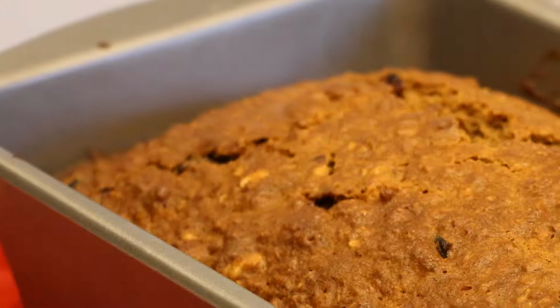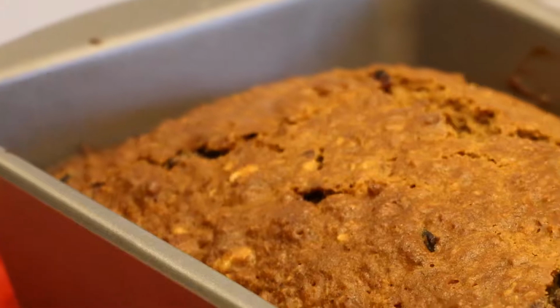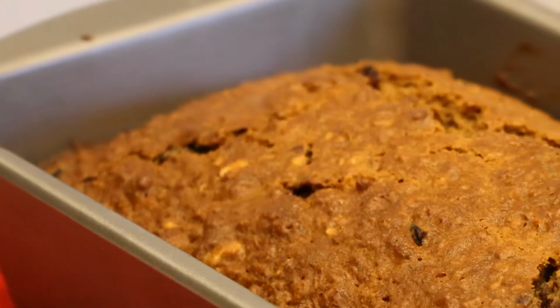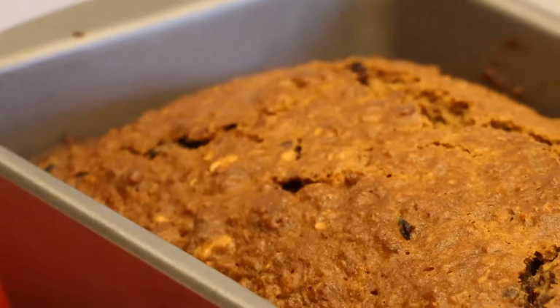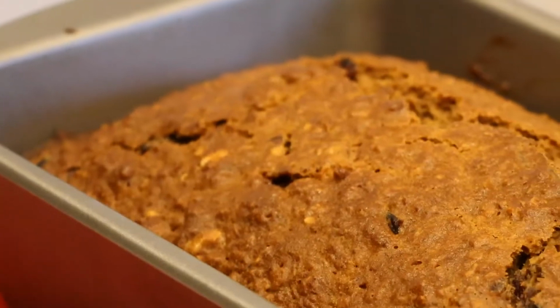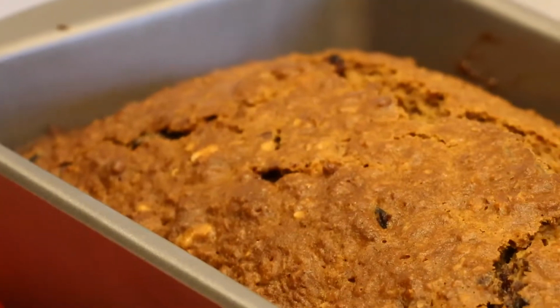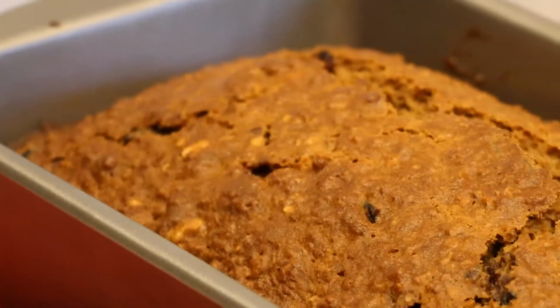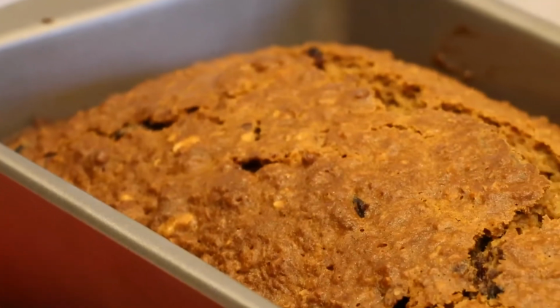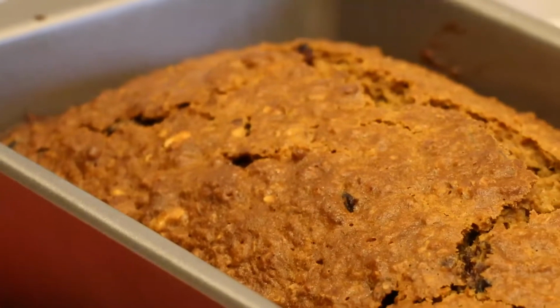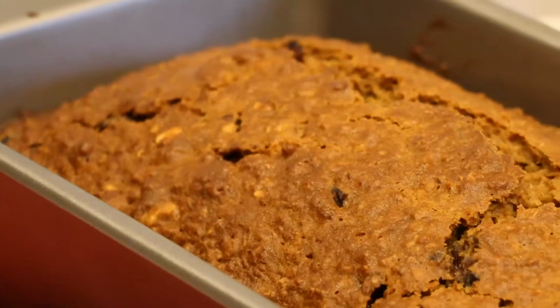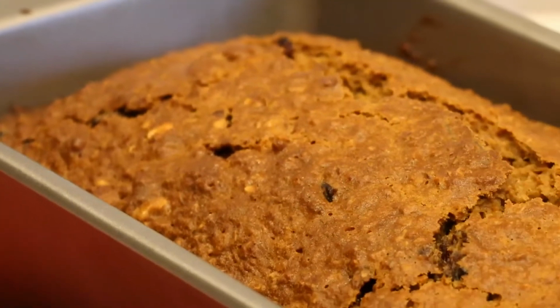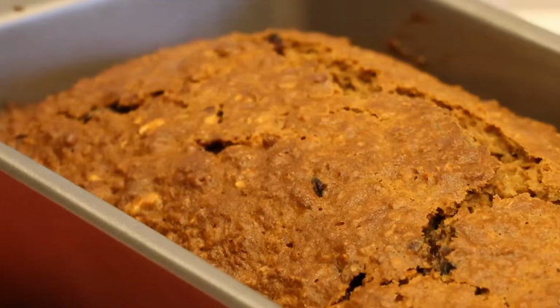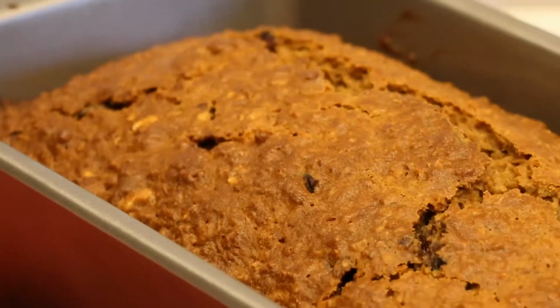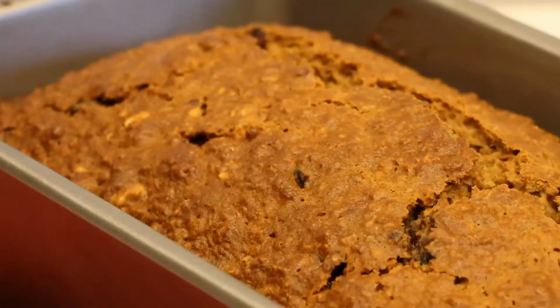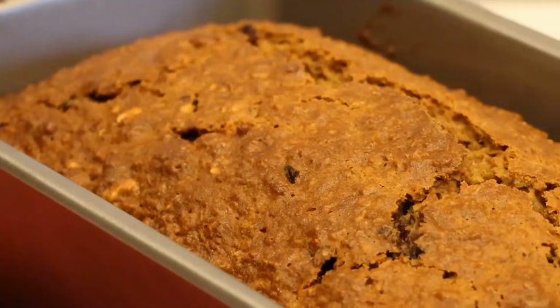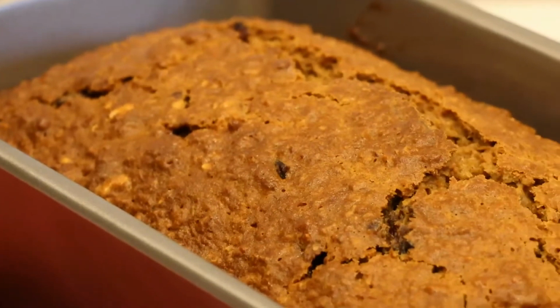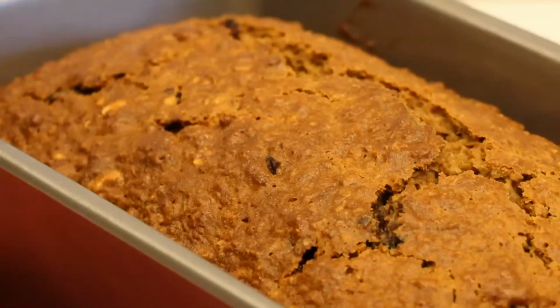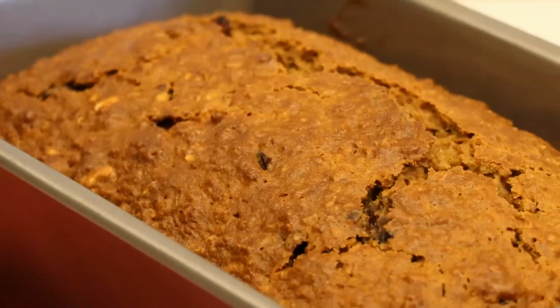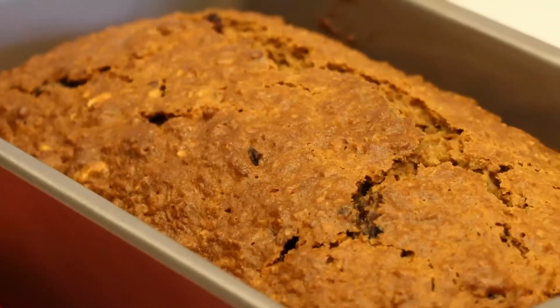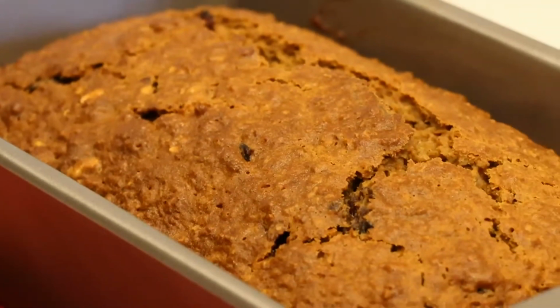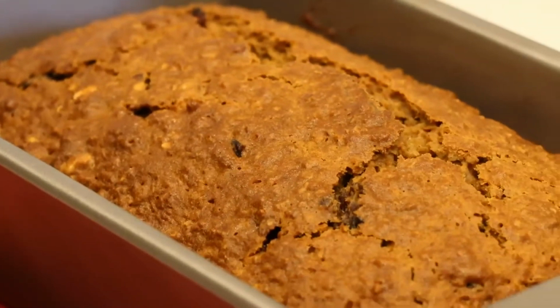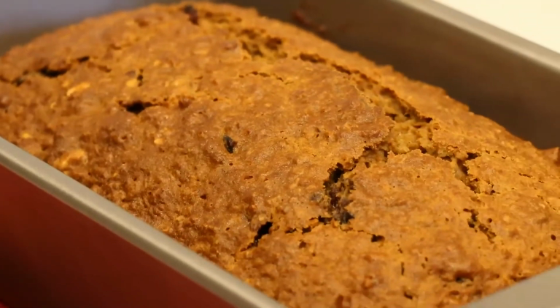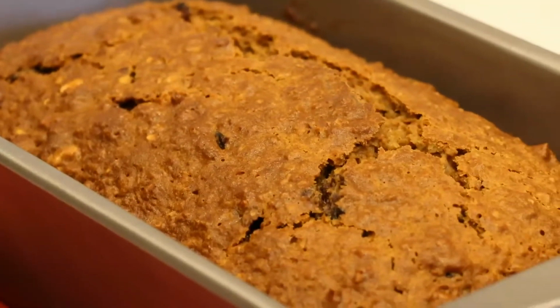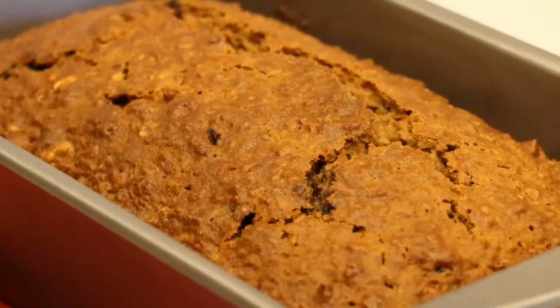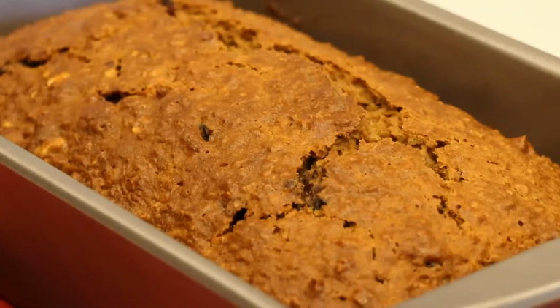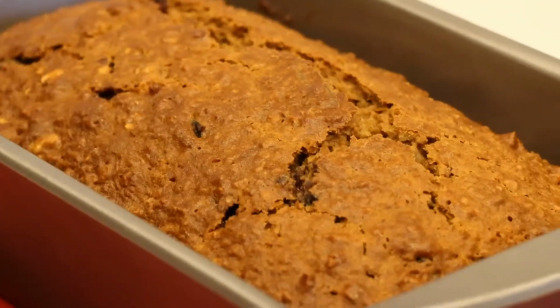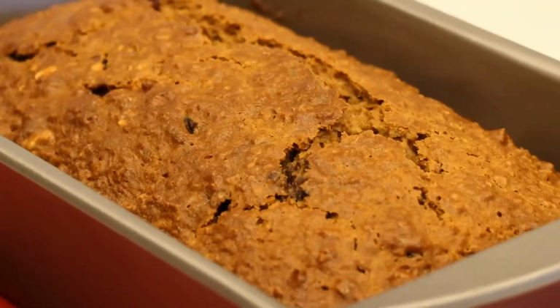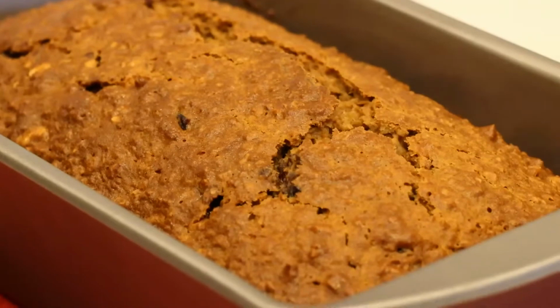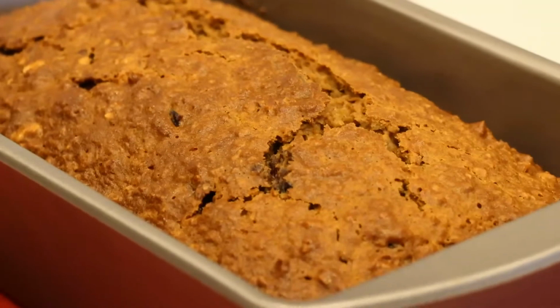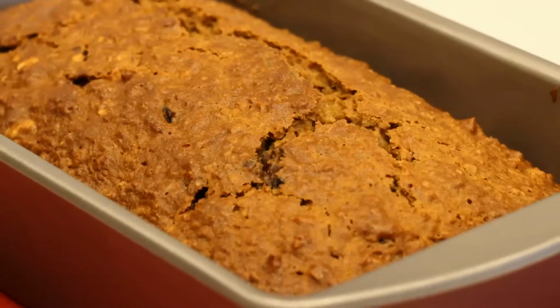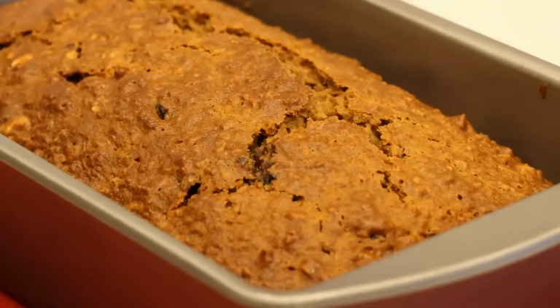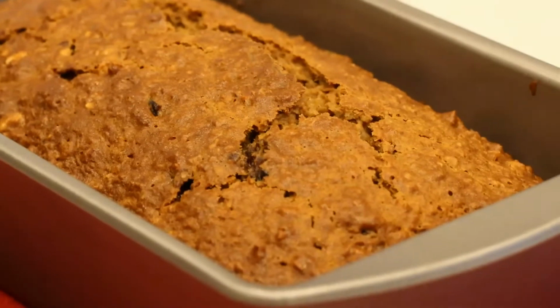Hi, welcome back to our channel. Today we will be sharing a super delicious and easy recipe: Applesauce Bread.